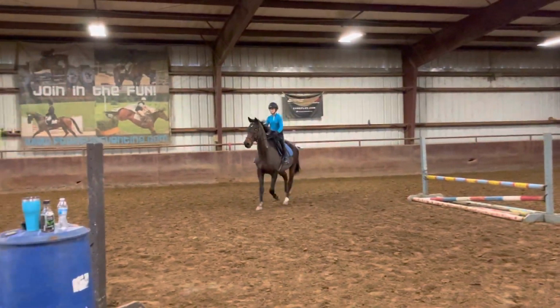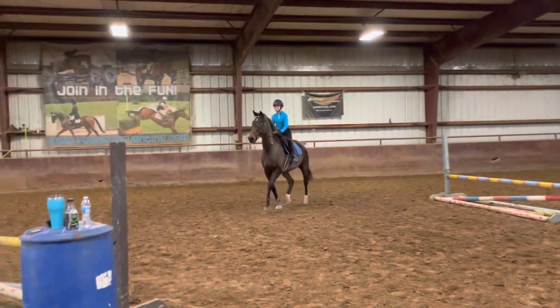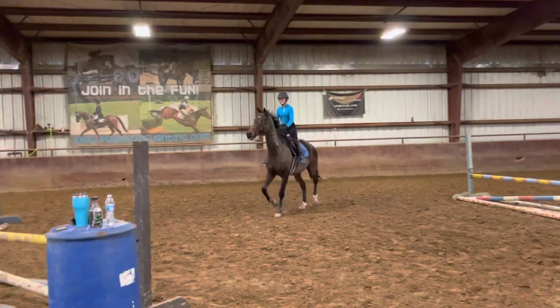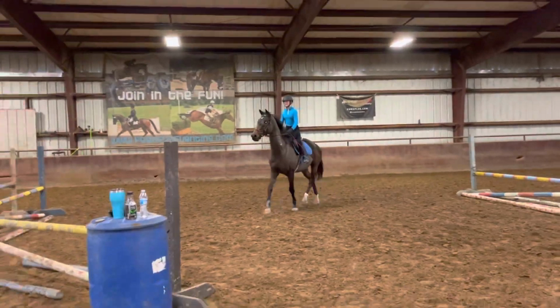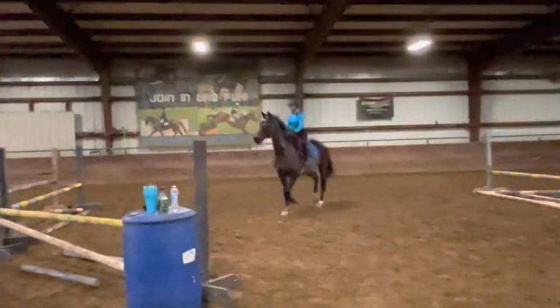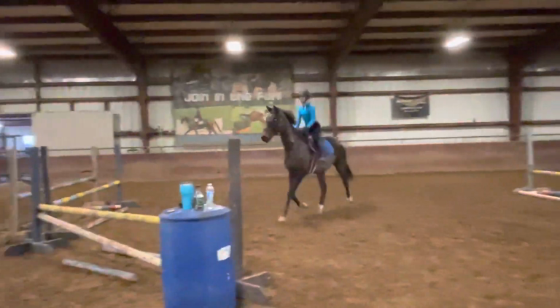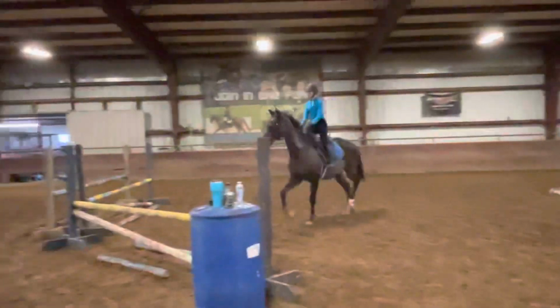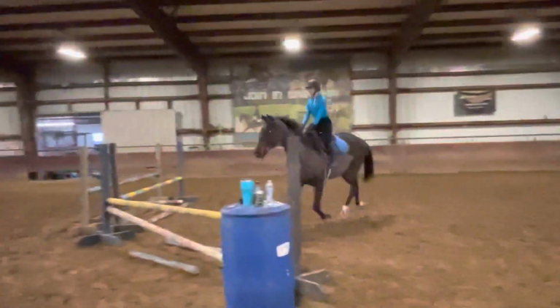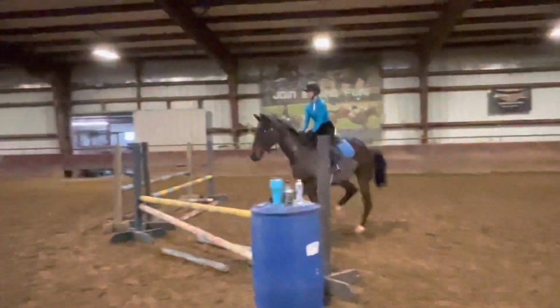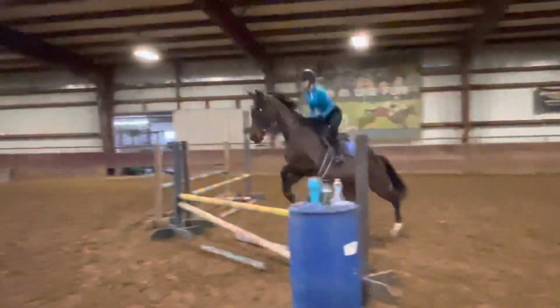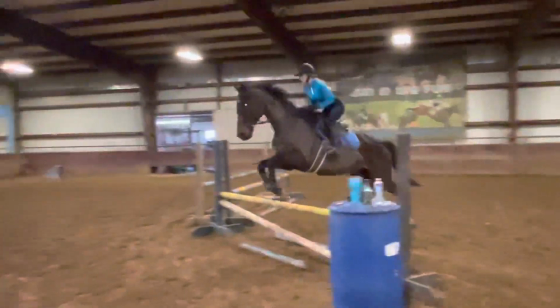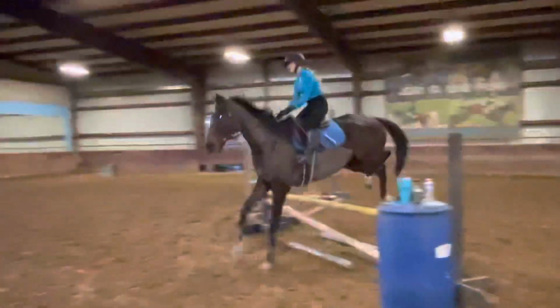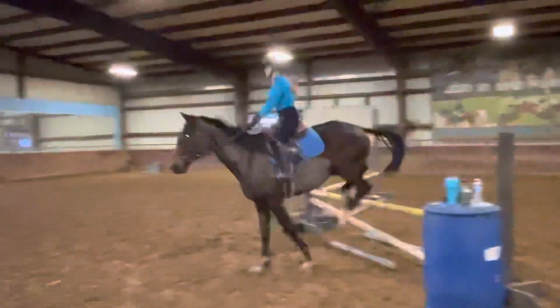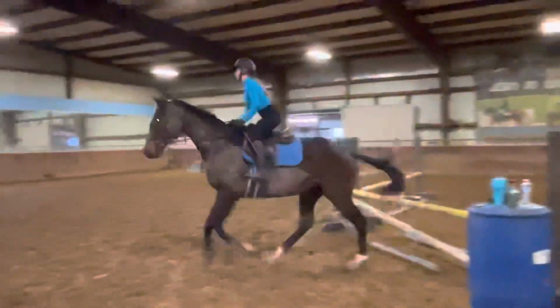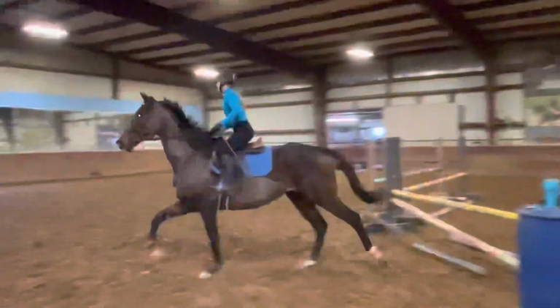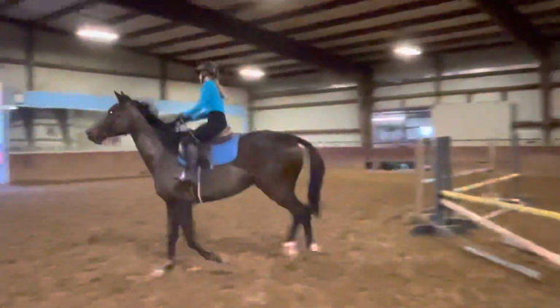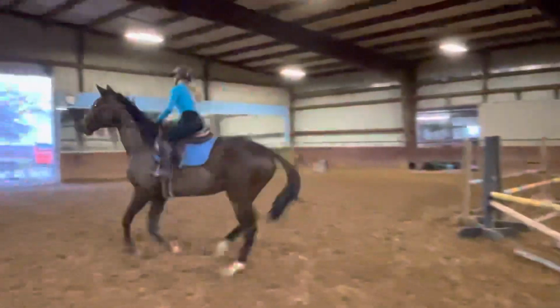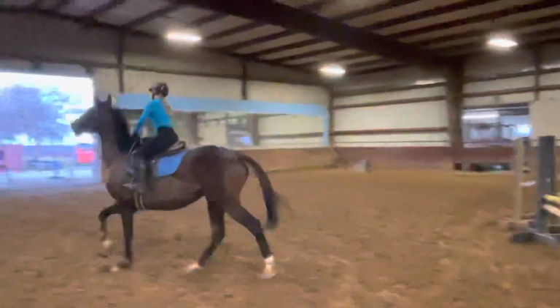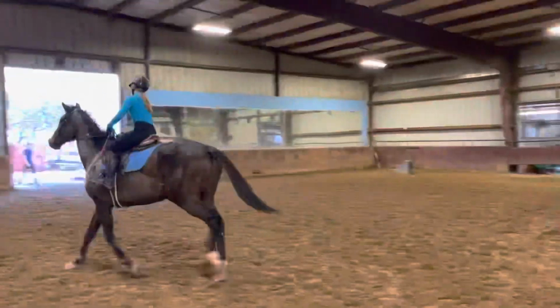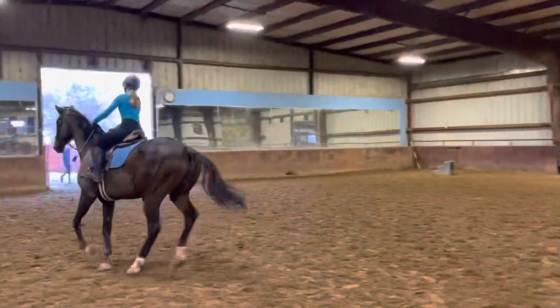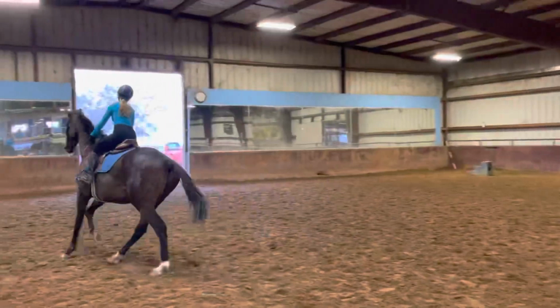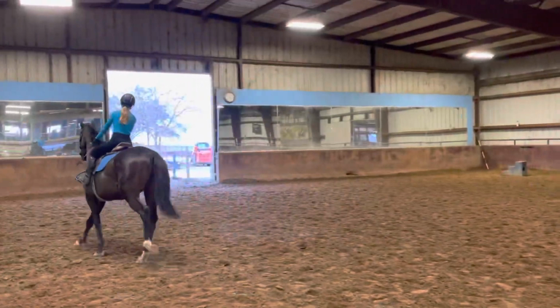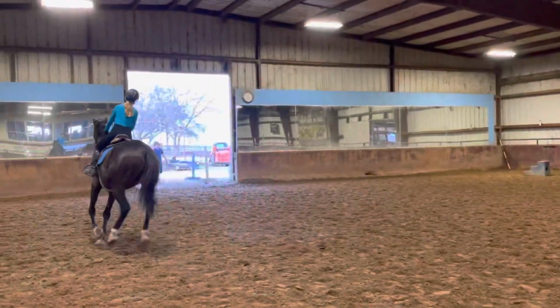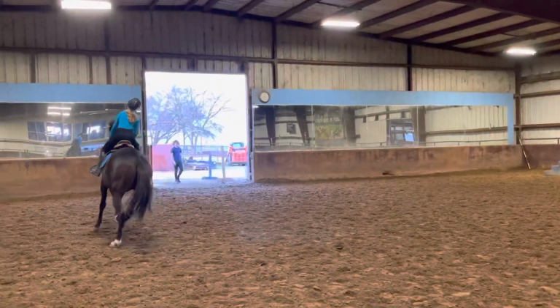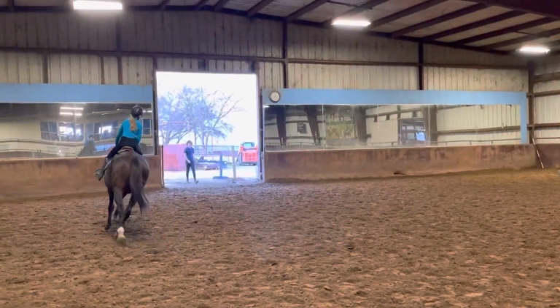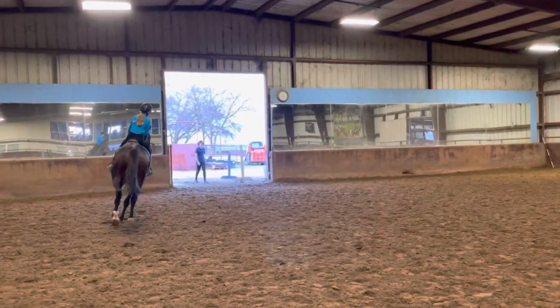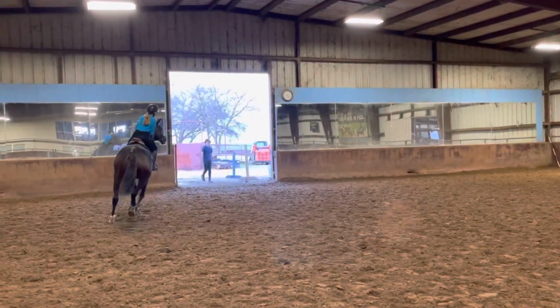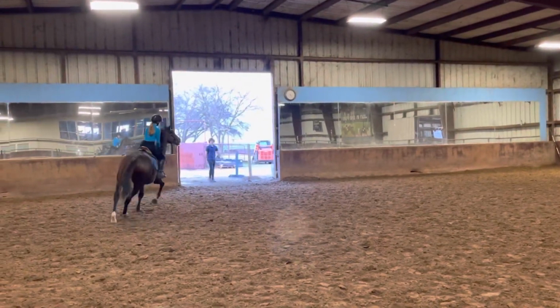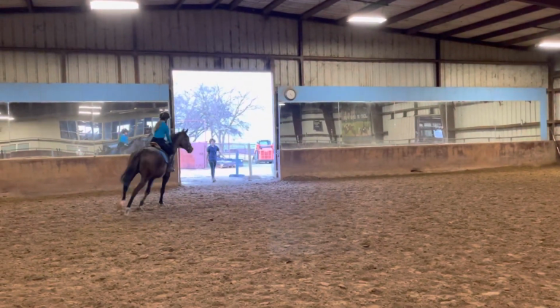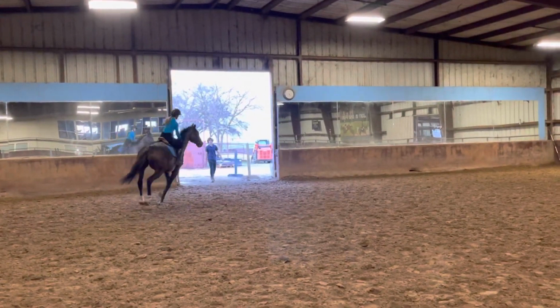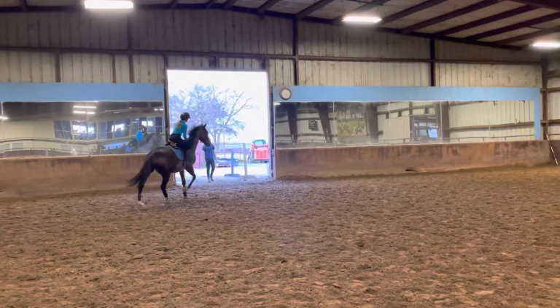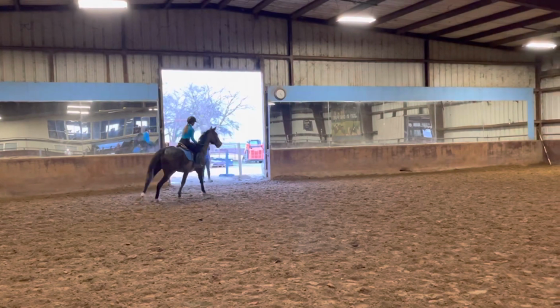Look up and reach your leg. Good job. Good.